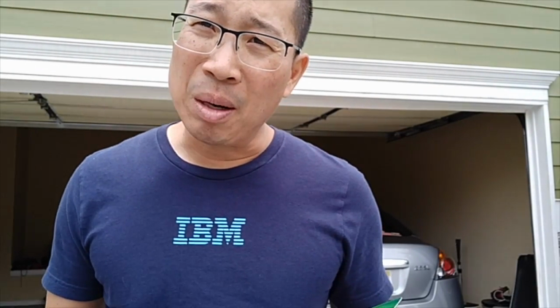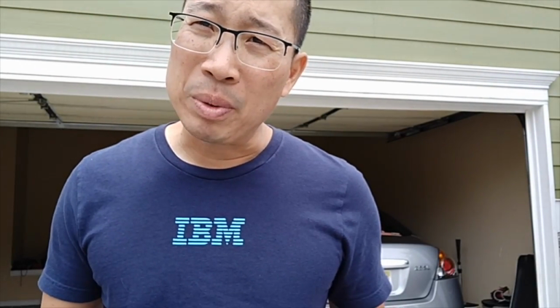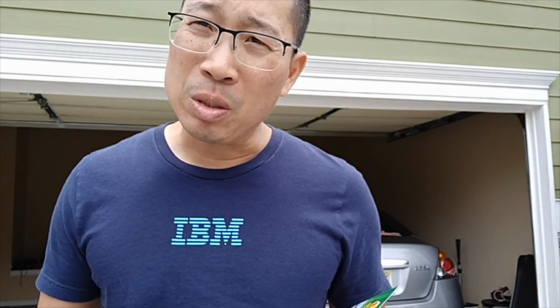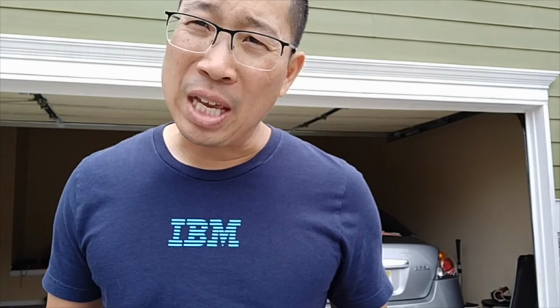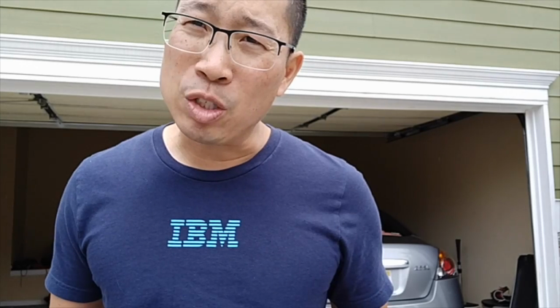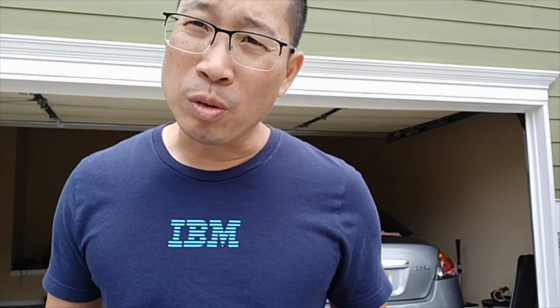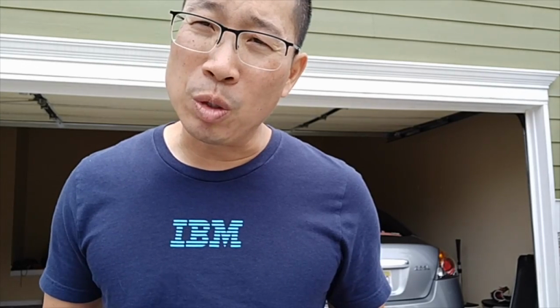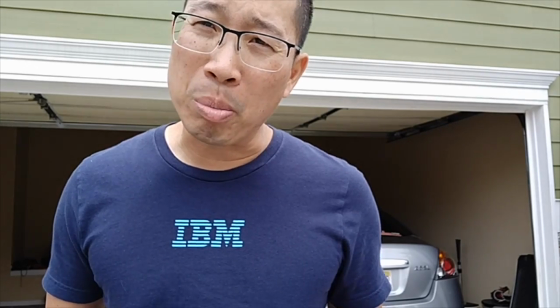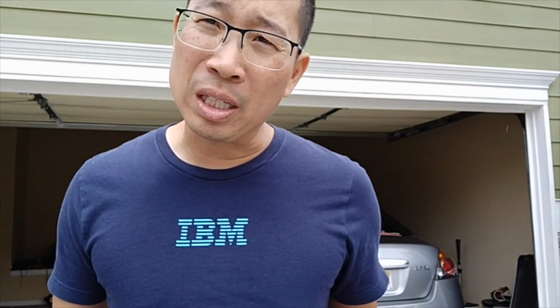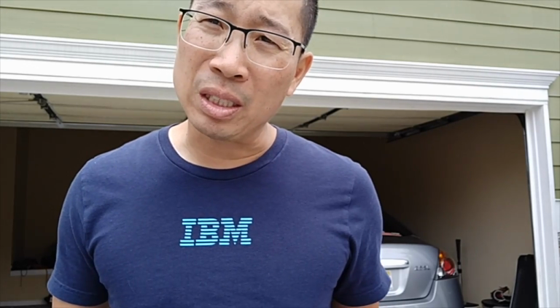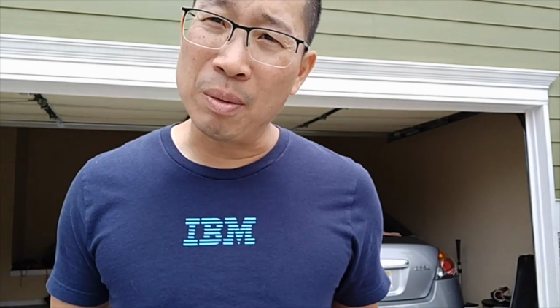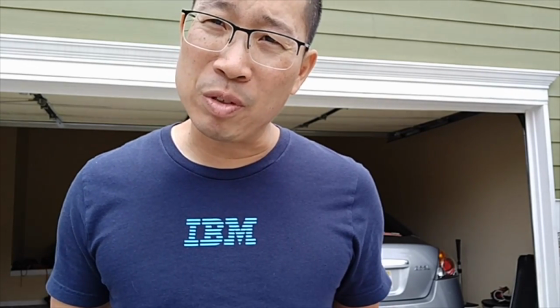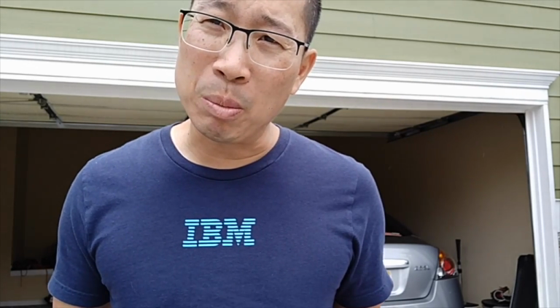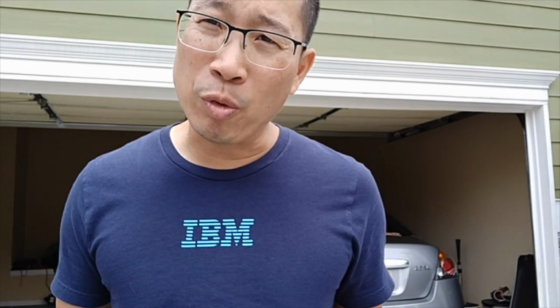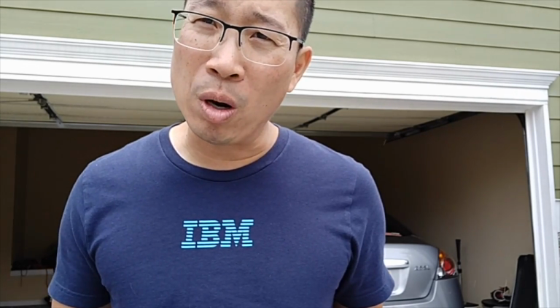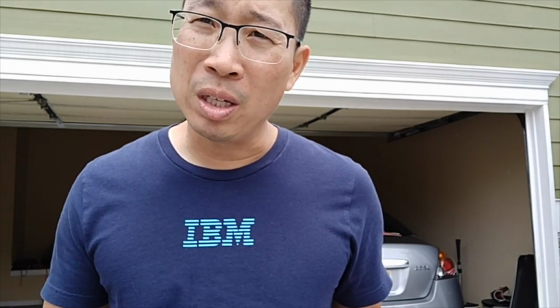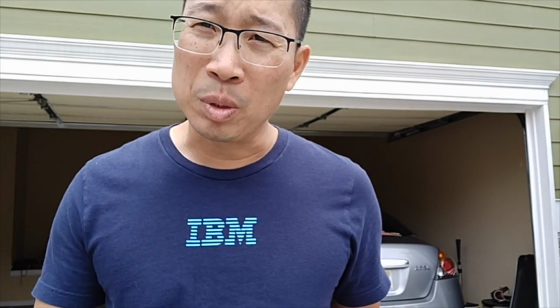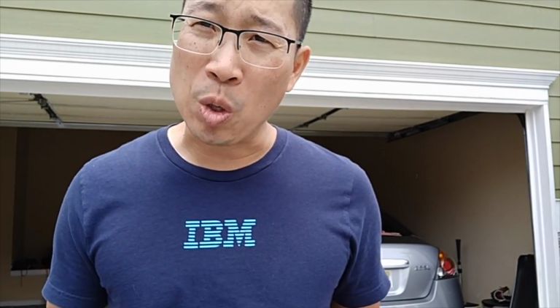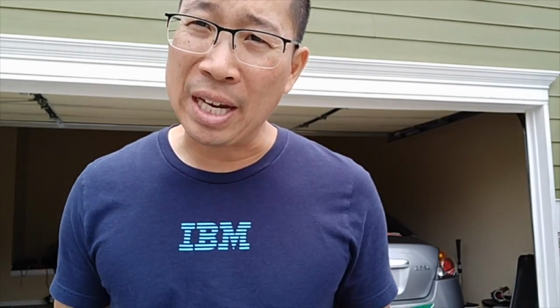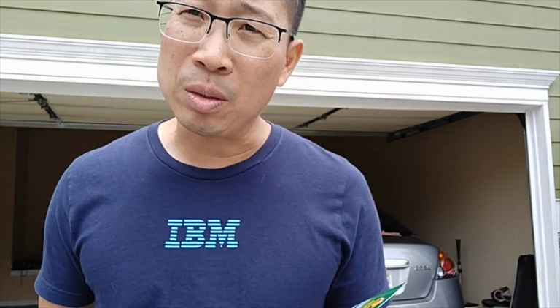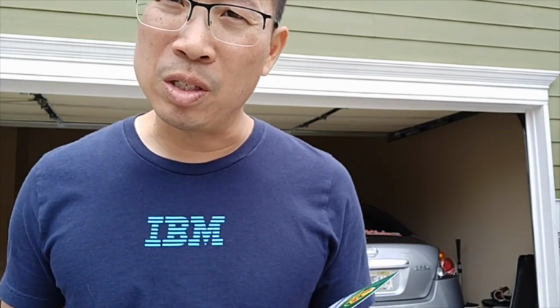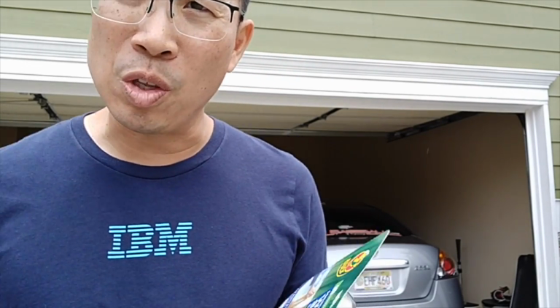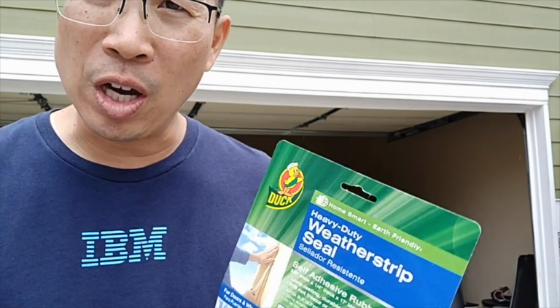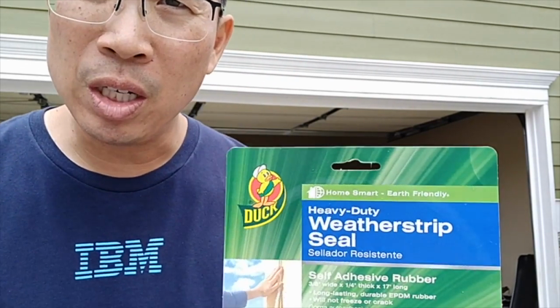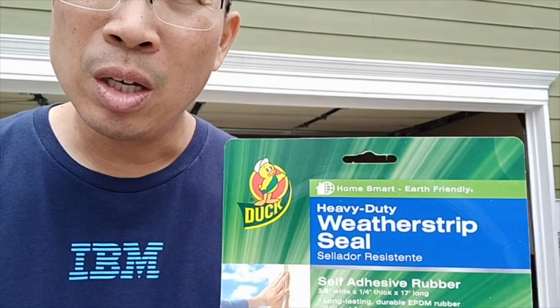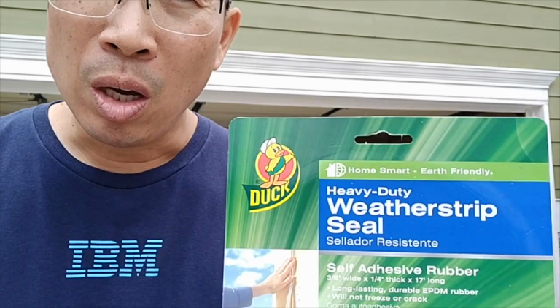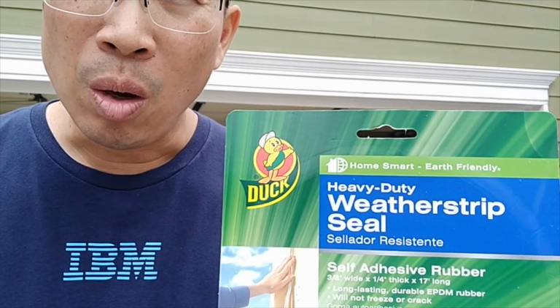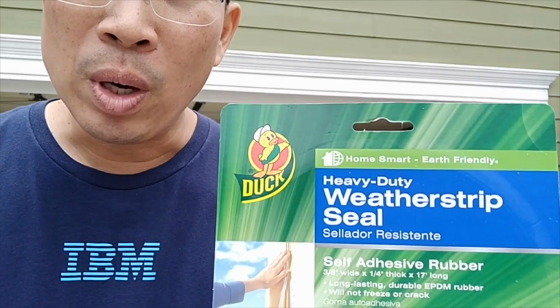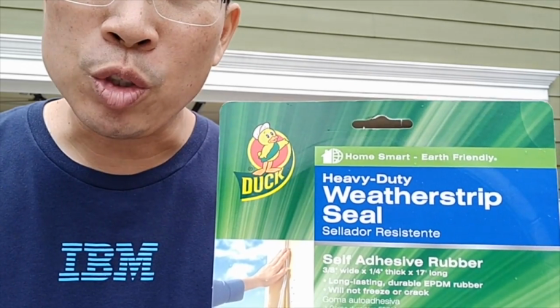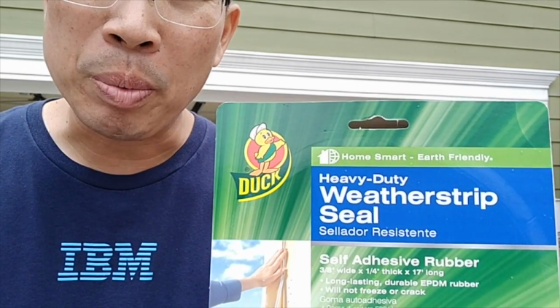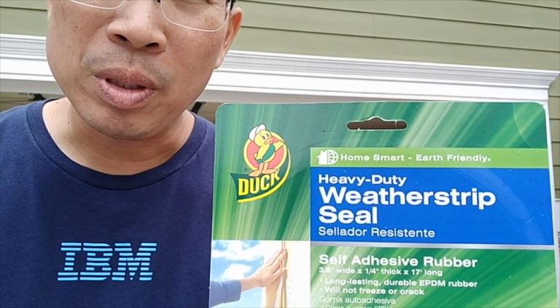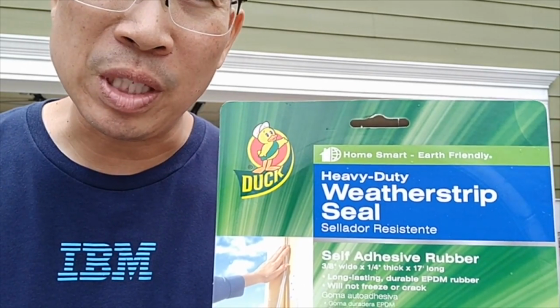I'm here today to review a product I've never seen before. I'm going to try it out. This is the Duck Weatherstrip Seal.